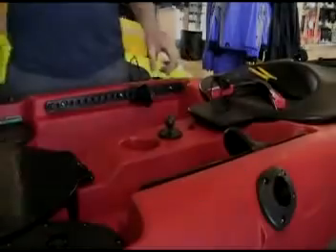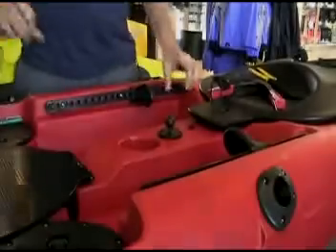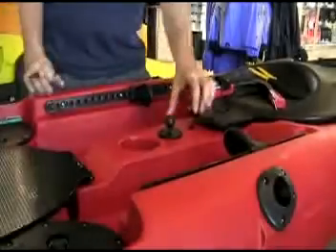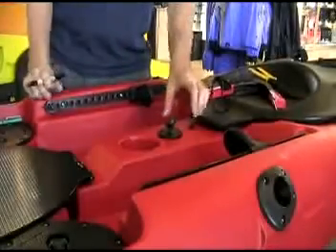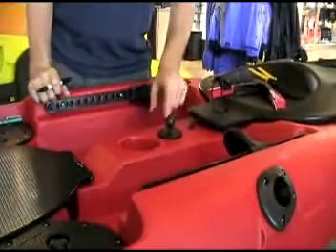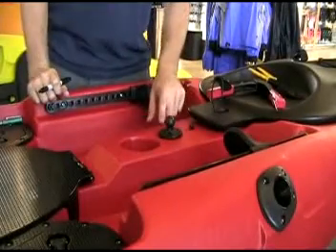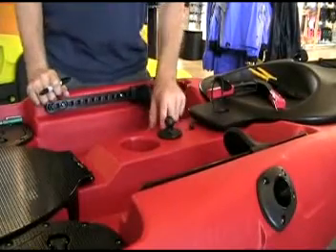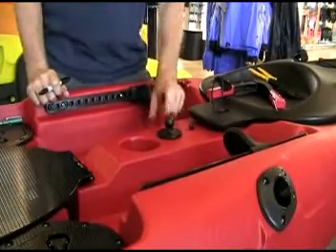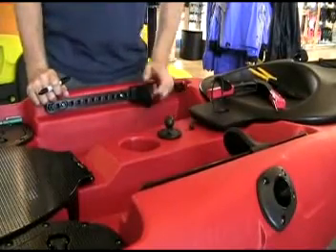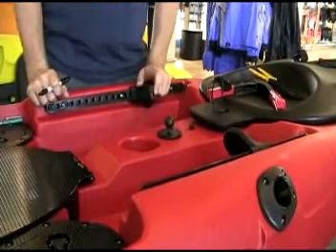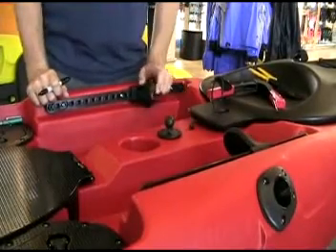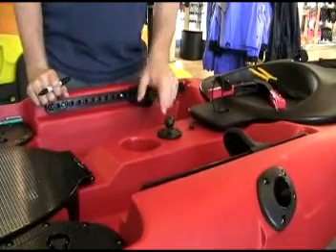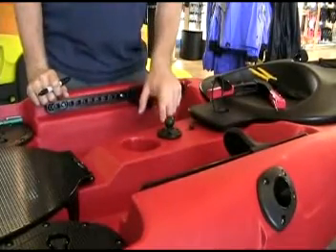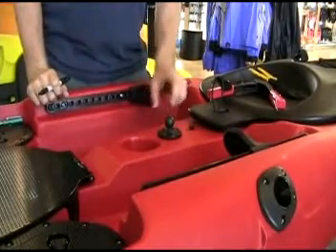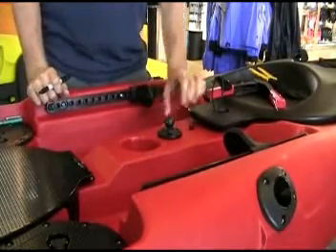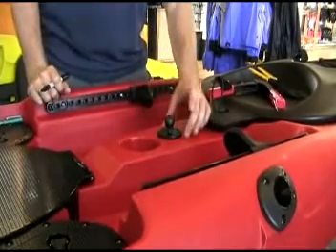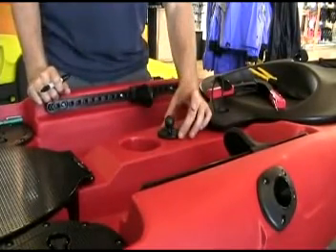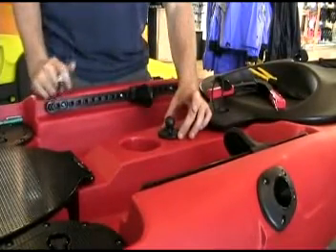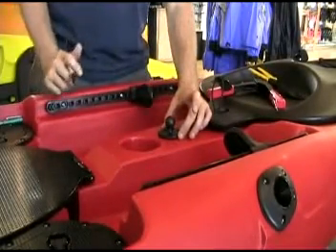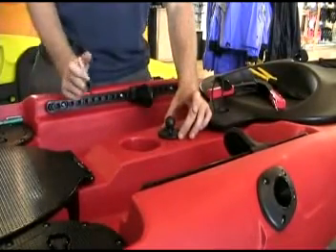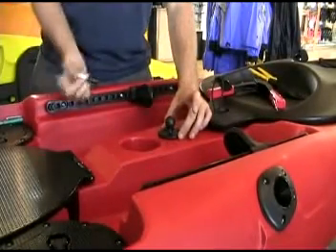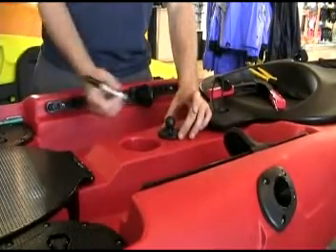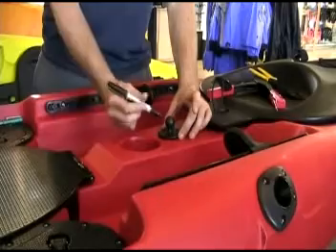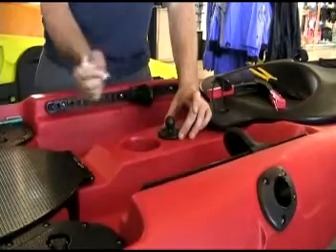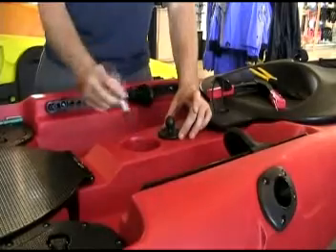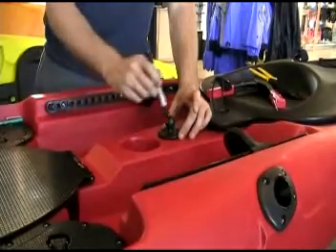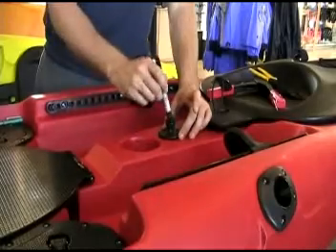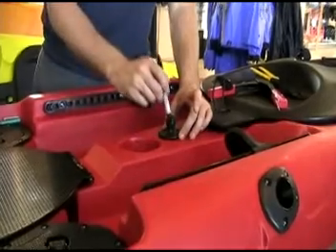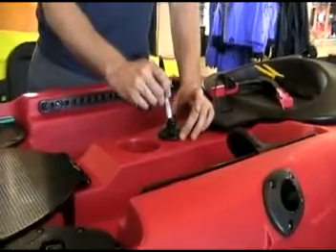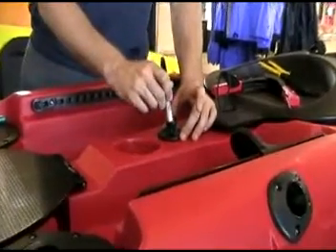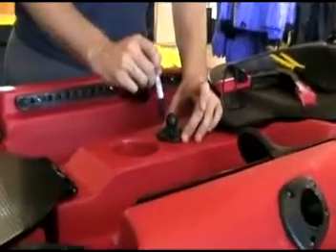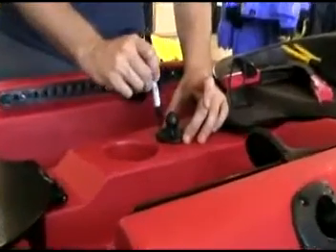Next we want to determine where we want our ram mount. Once you have figured out where you want it, go ahead and place the round base and mark it with your Sharpie.